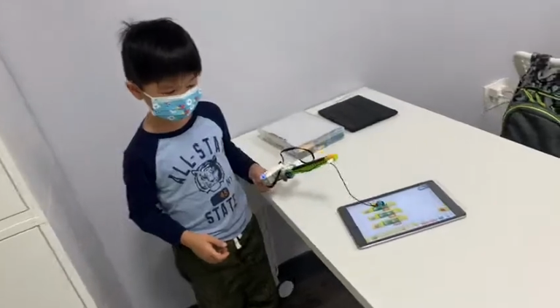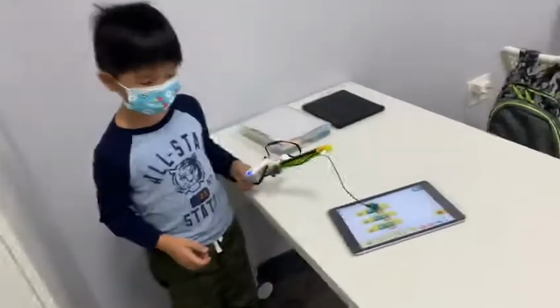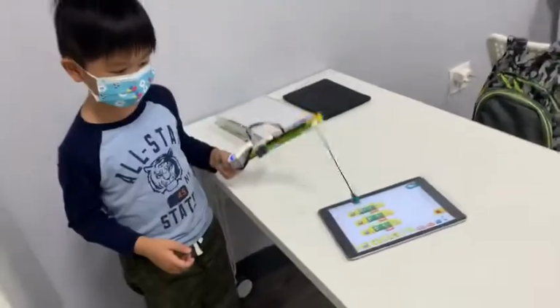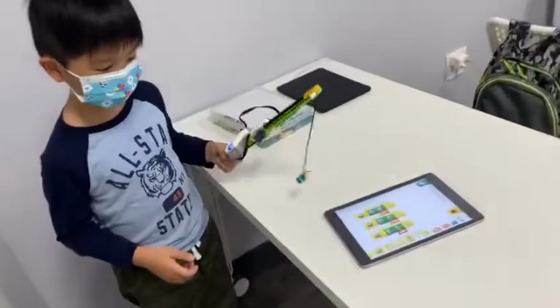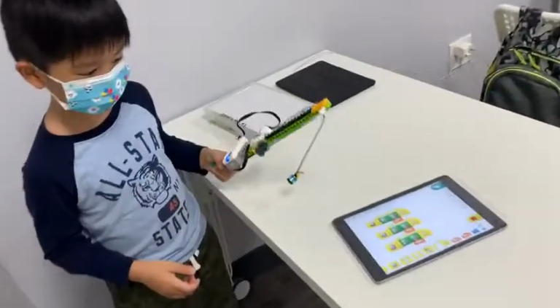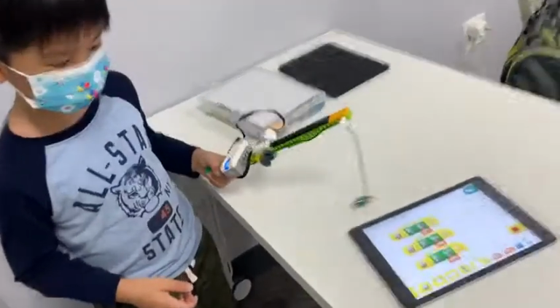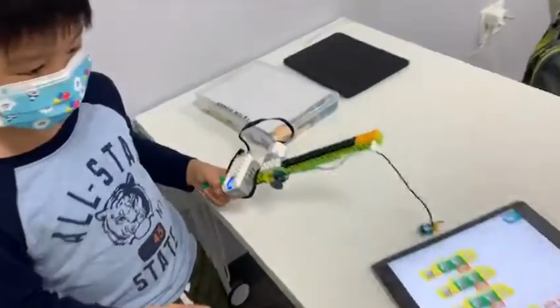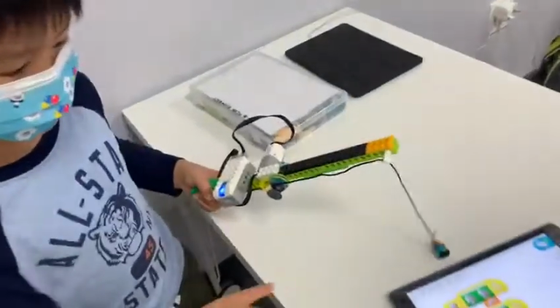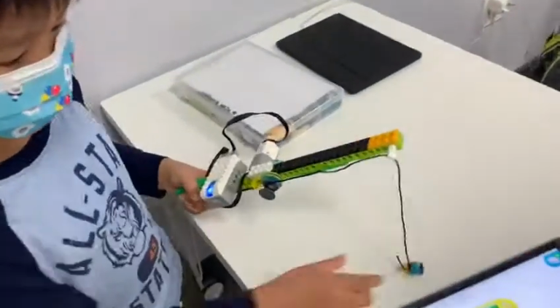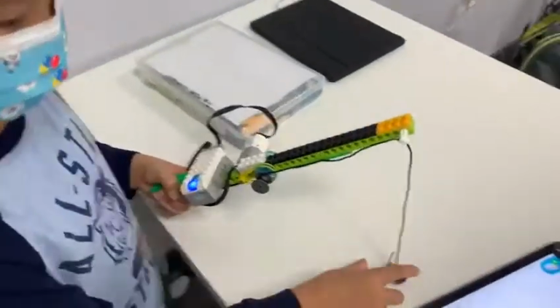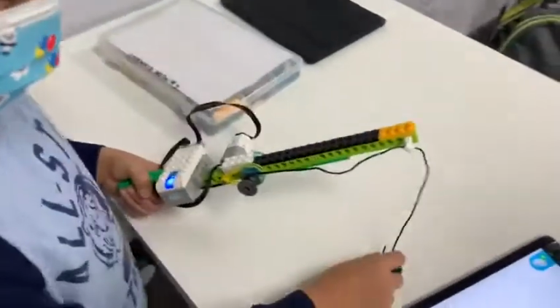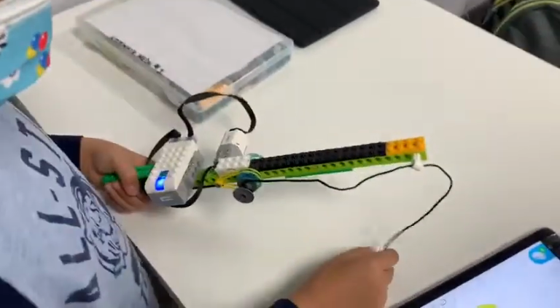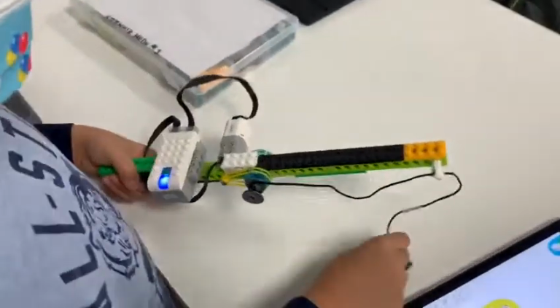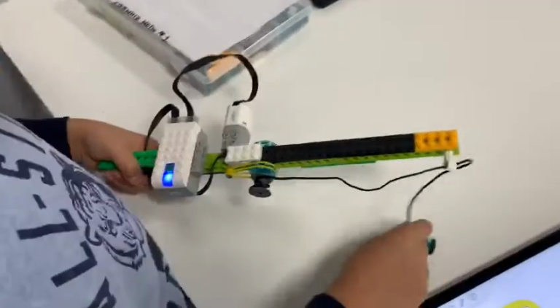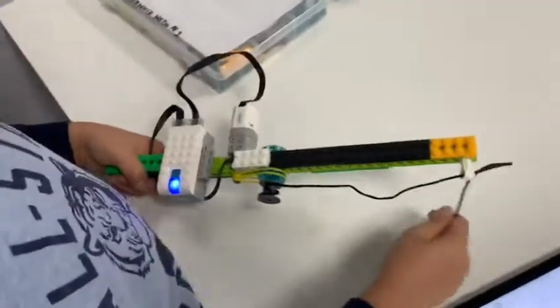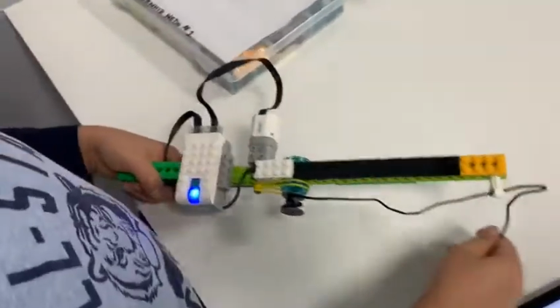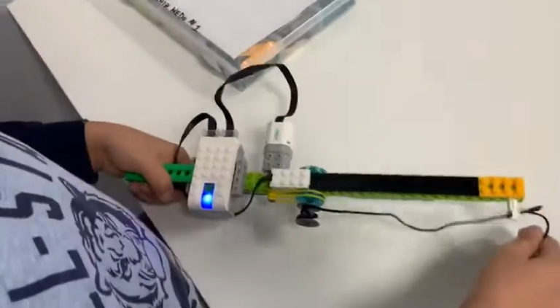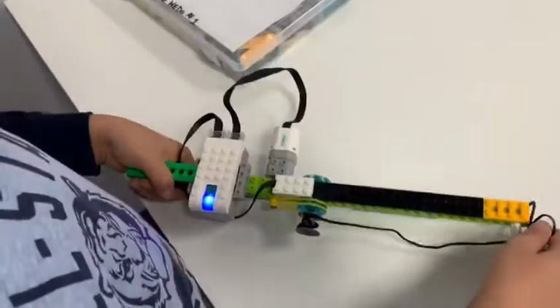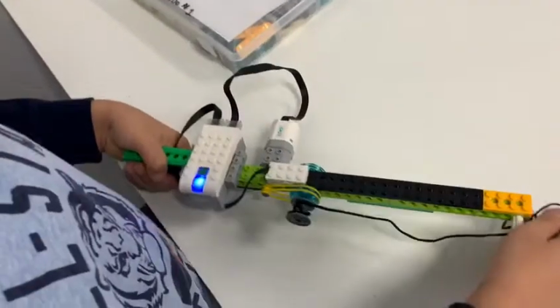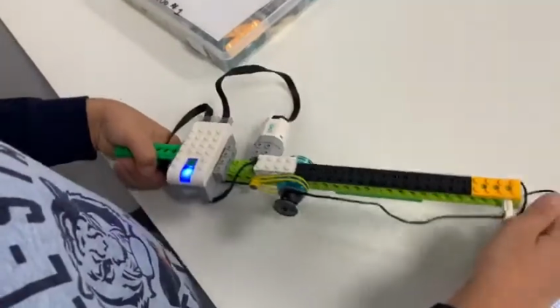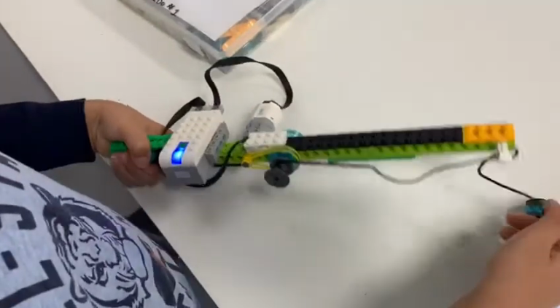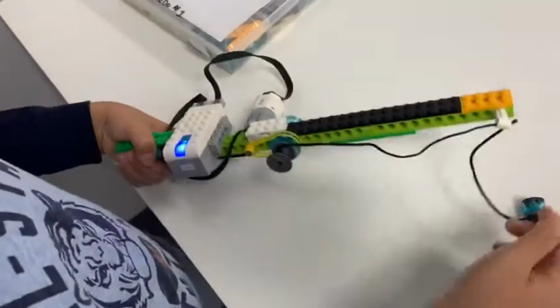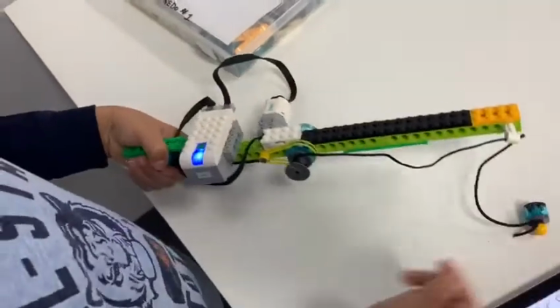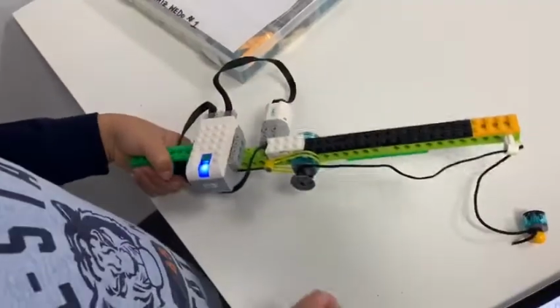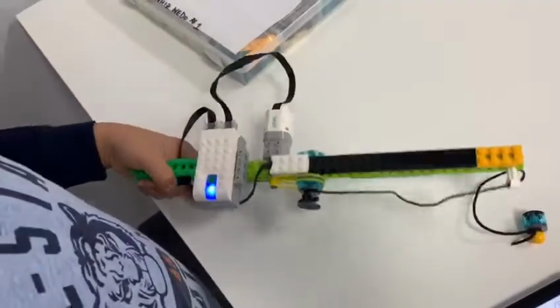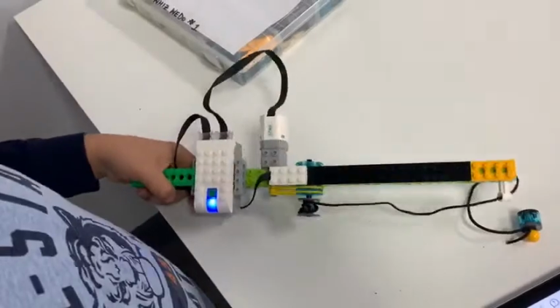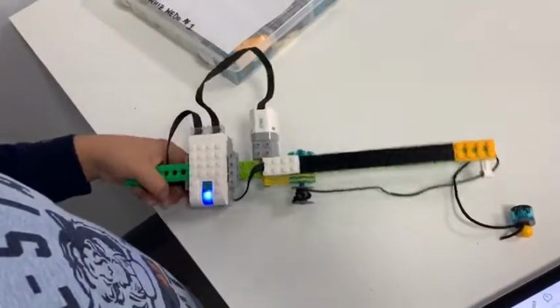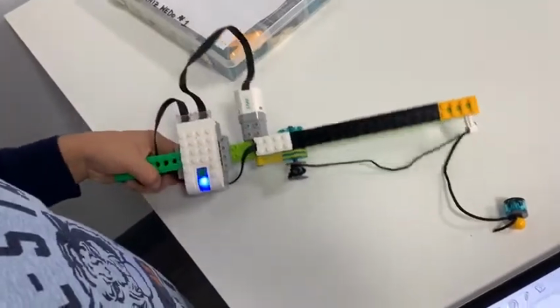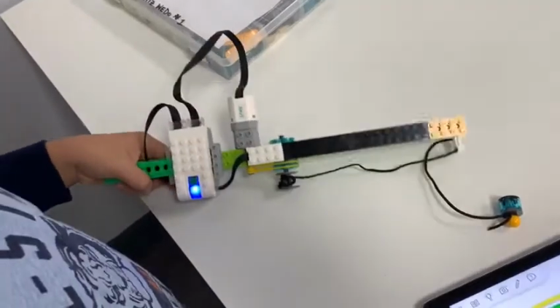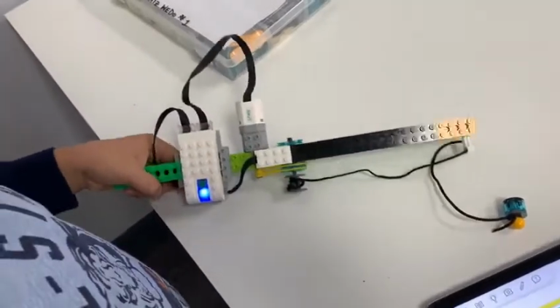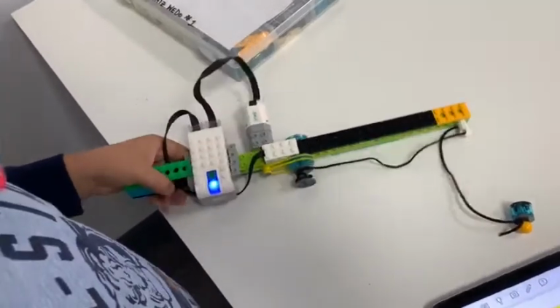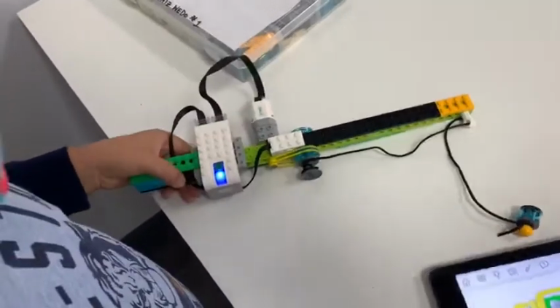Hi Justin, what did you make today? A fishing rod. A fishing rod? That looks nice. How does it work?